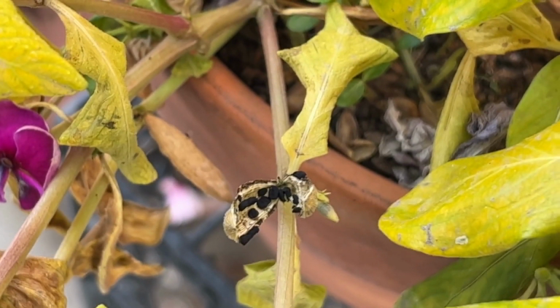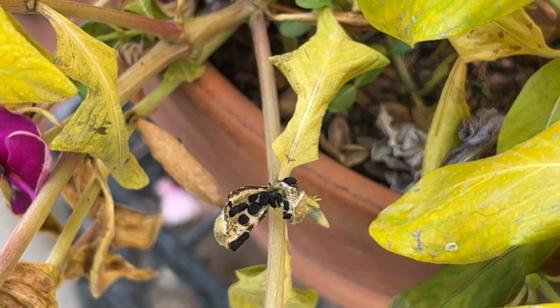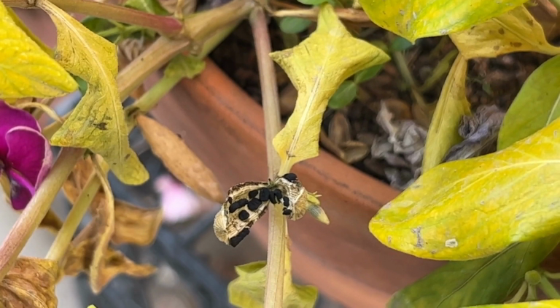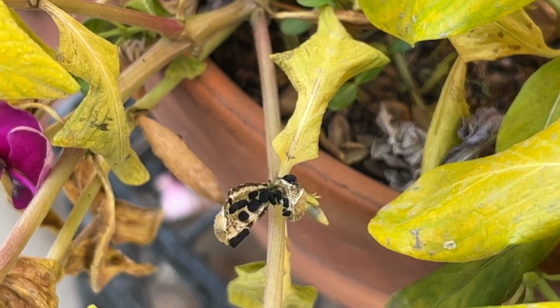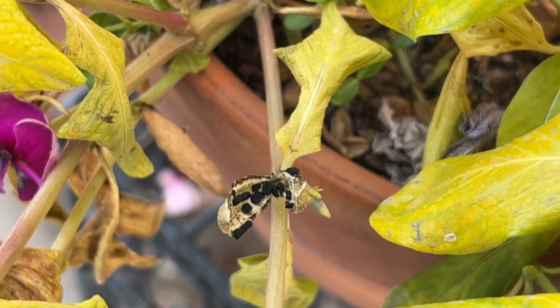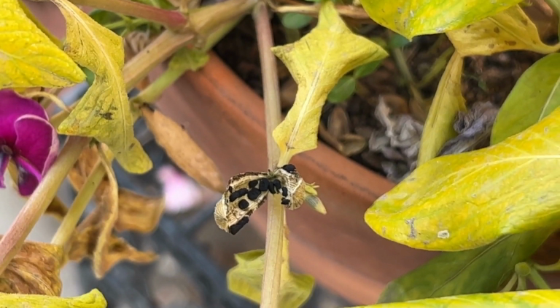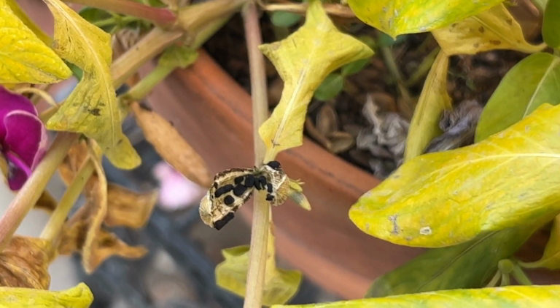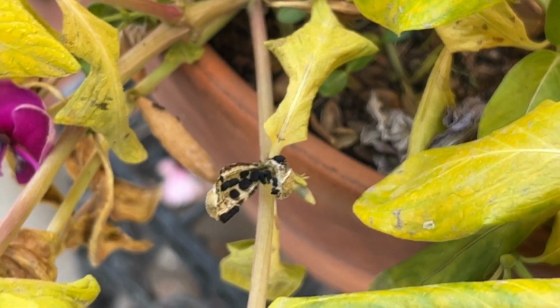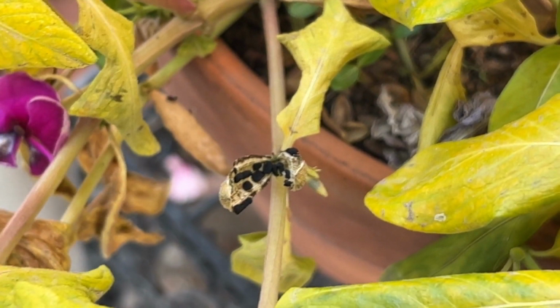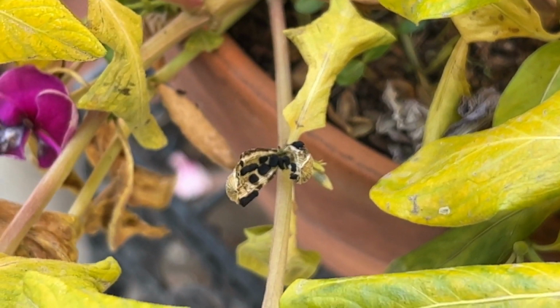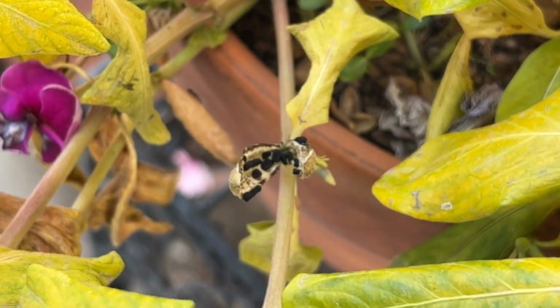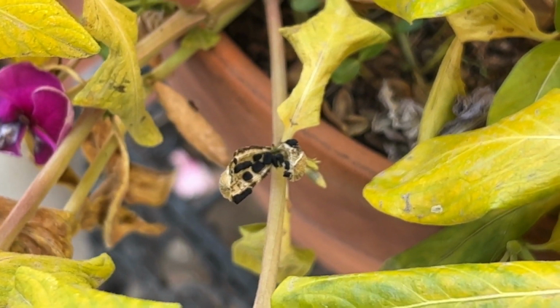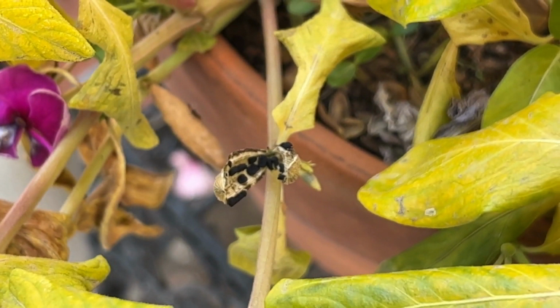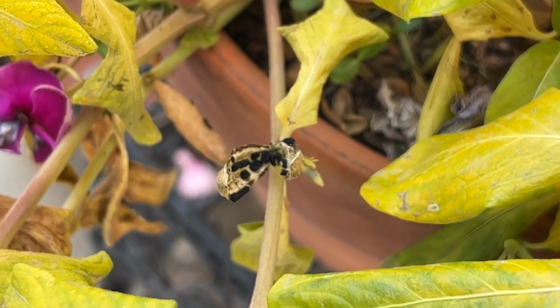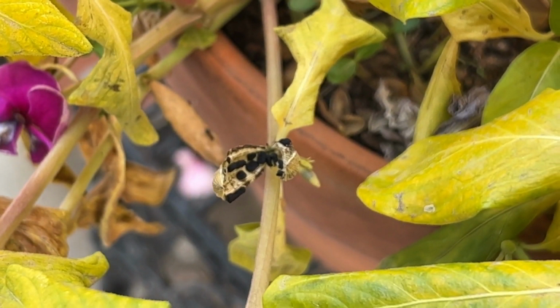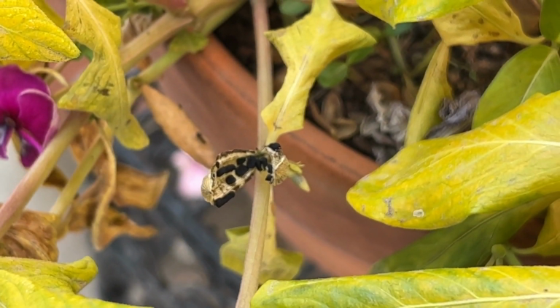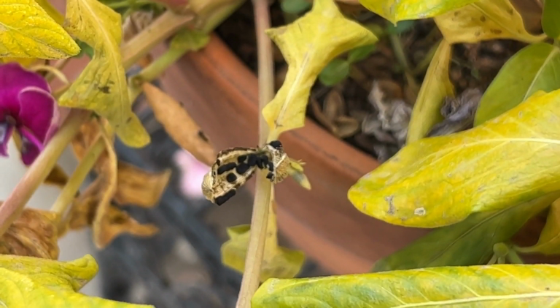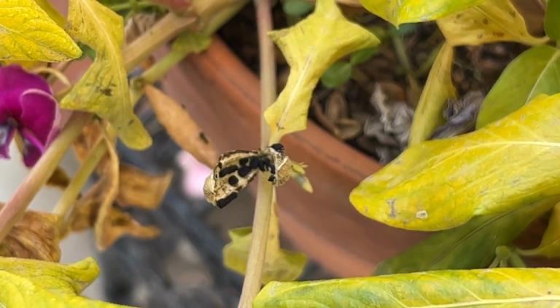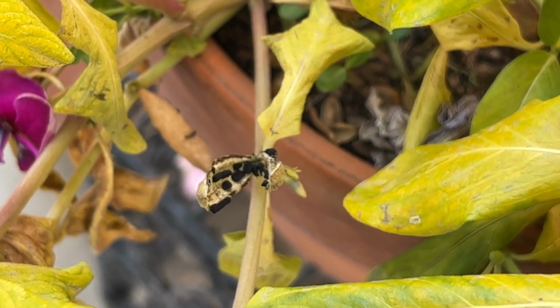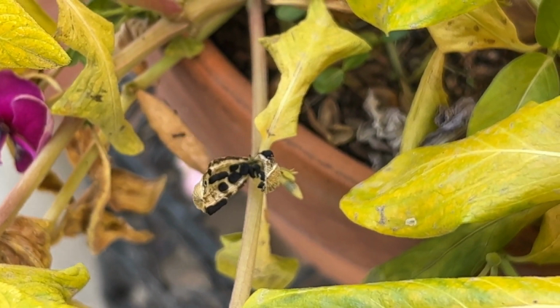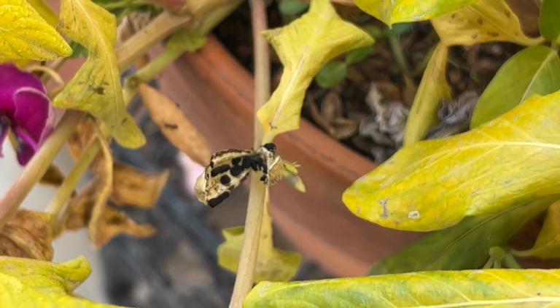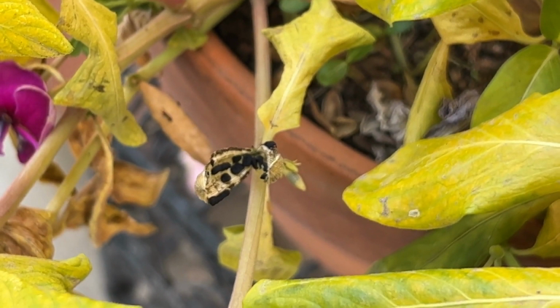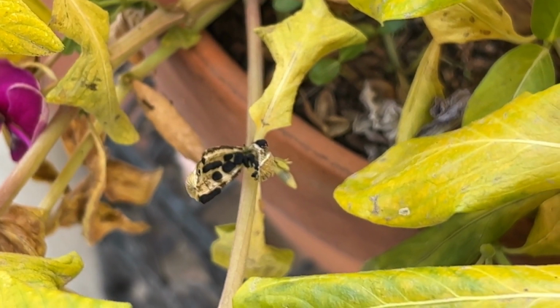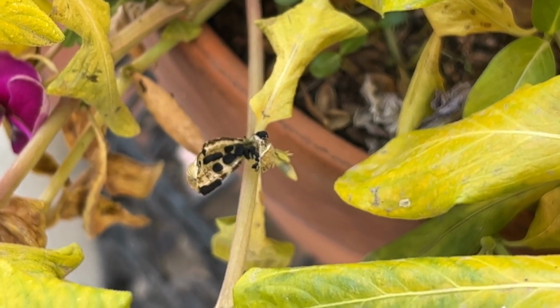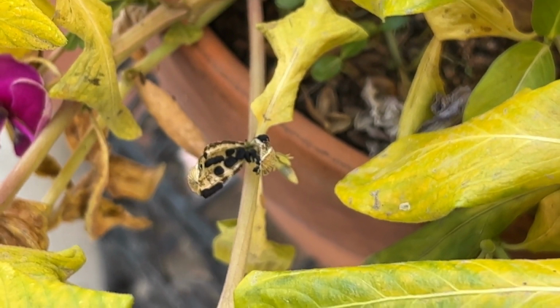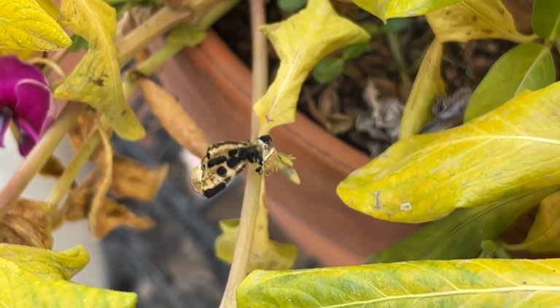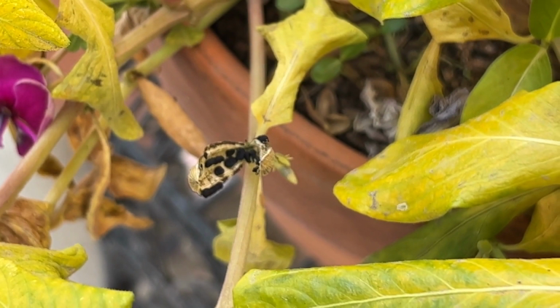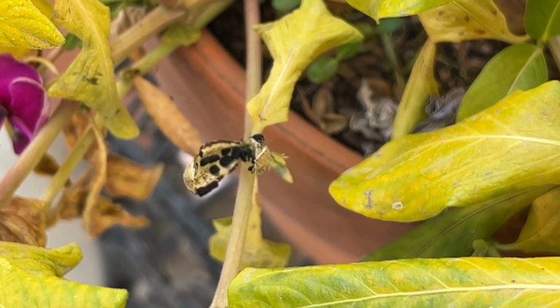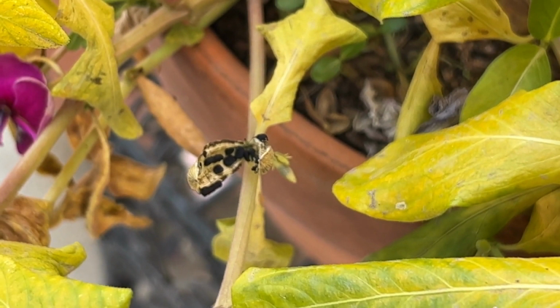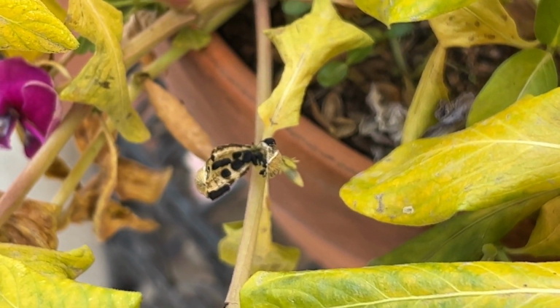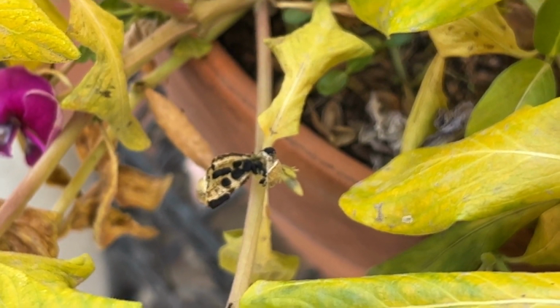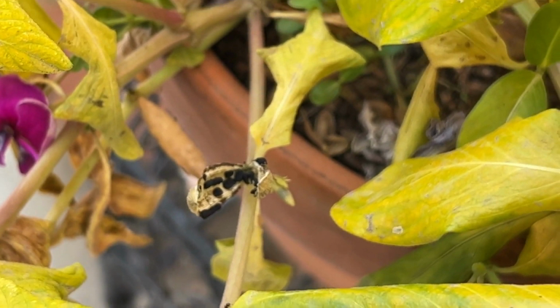That's an awesome seed pod. It already opened up and the seeds are ready to either save or be sprinkled in my garden.